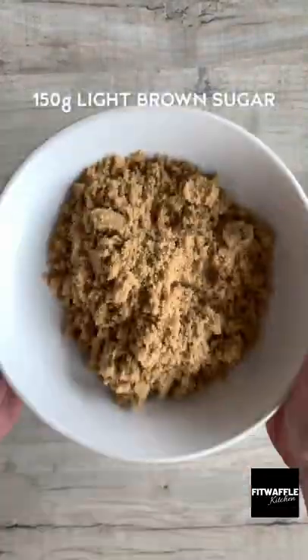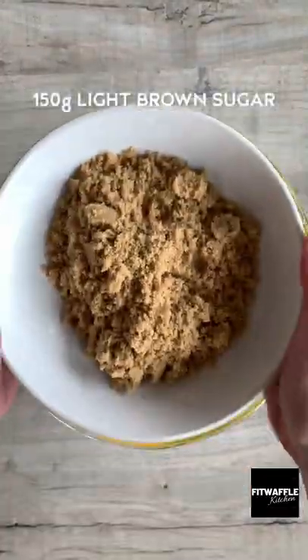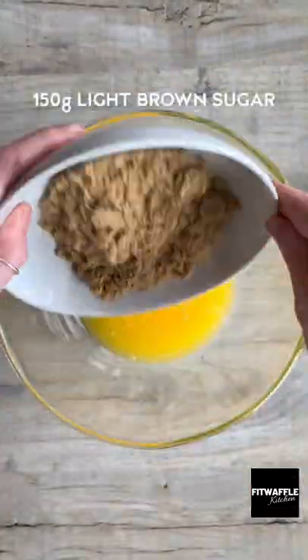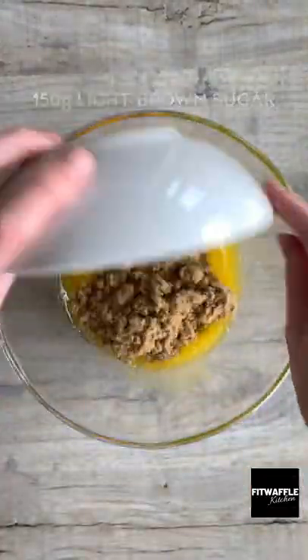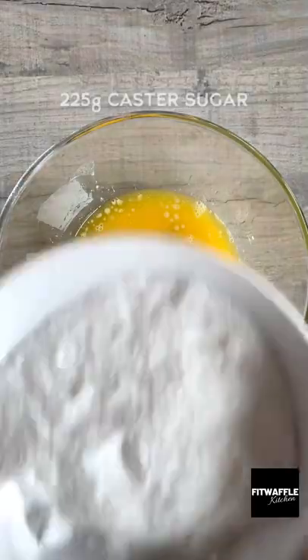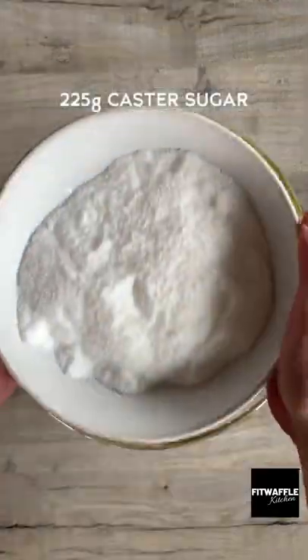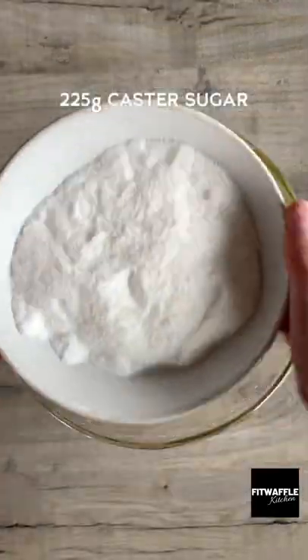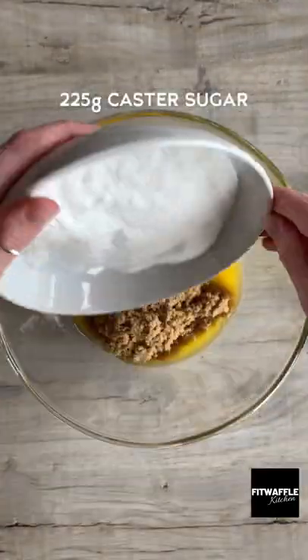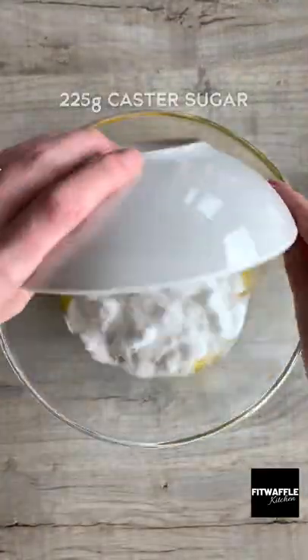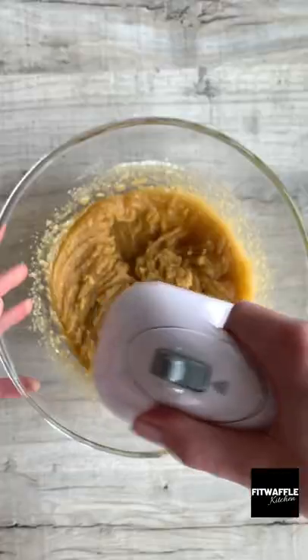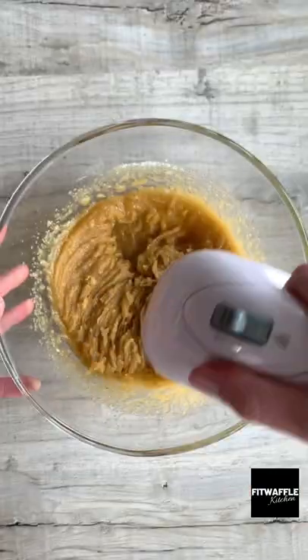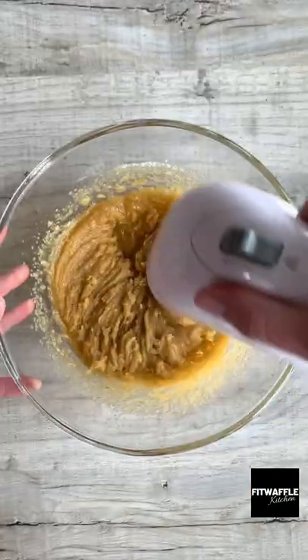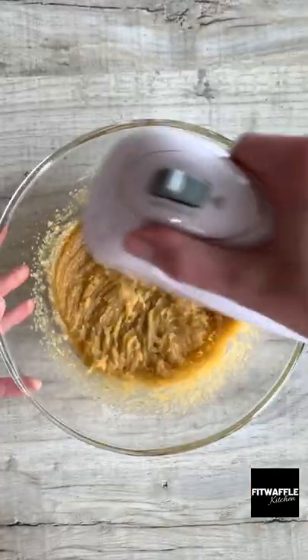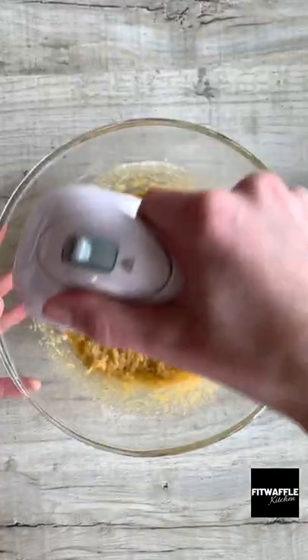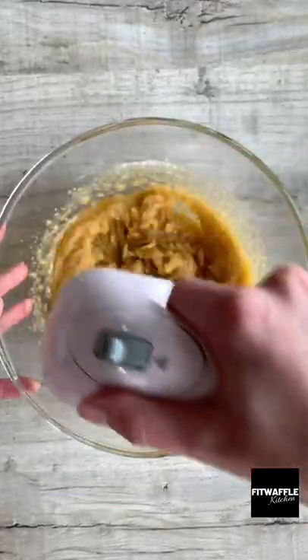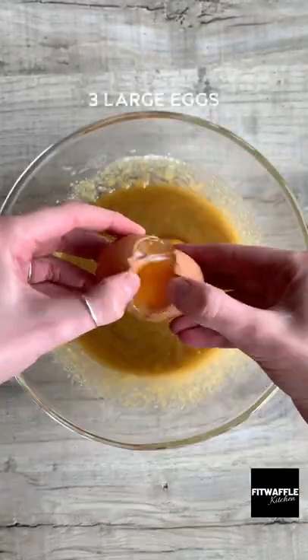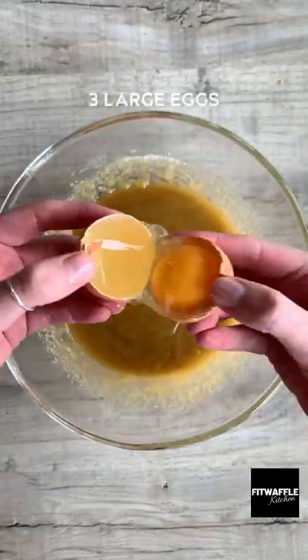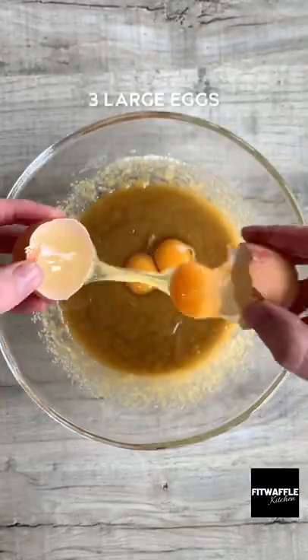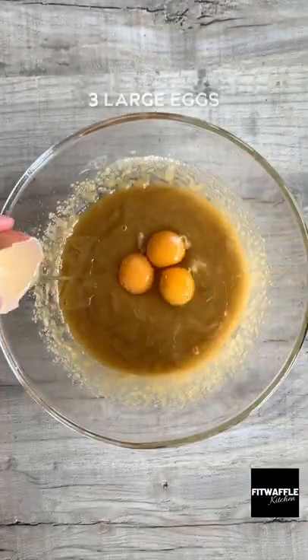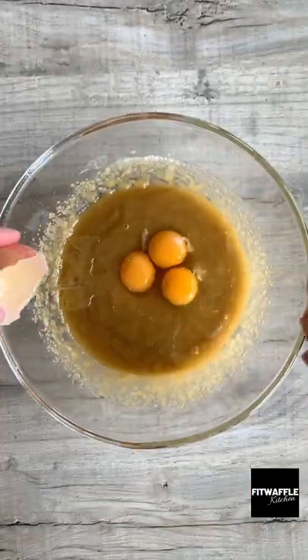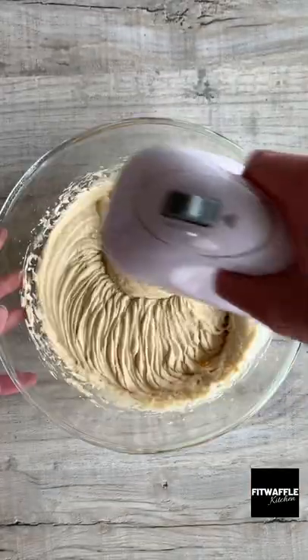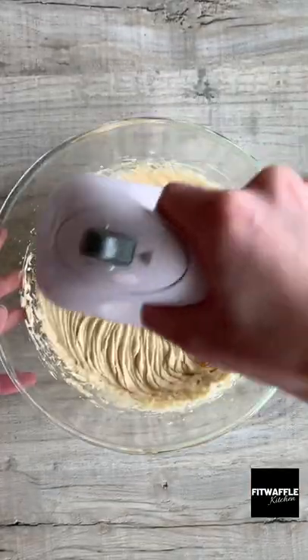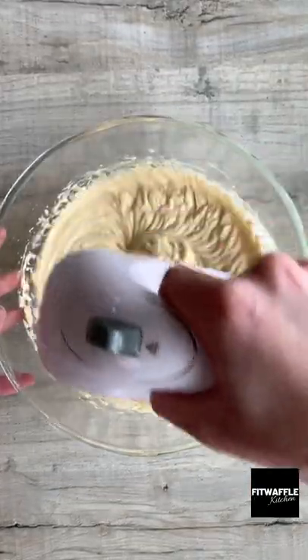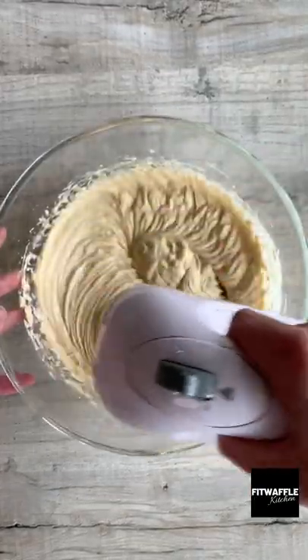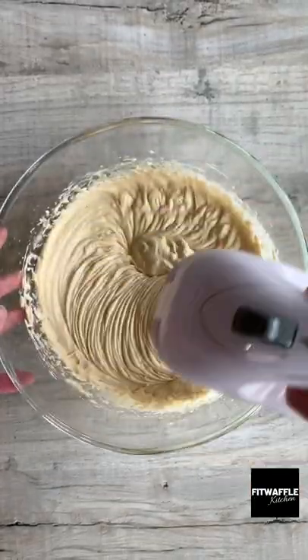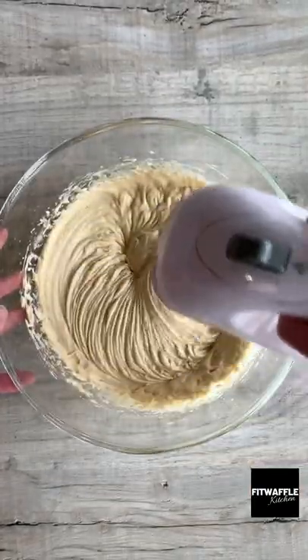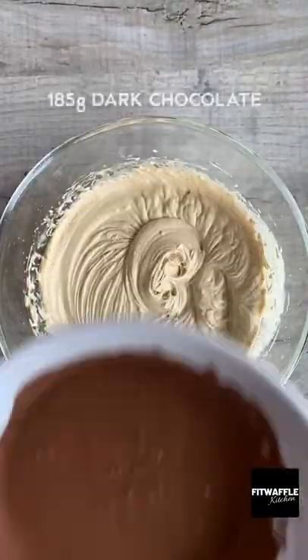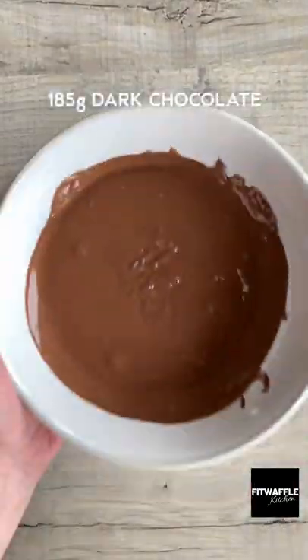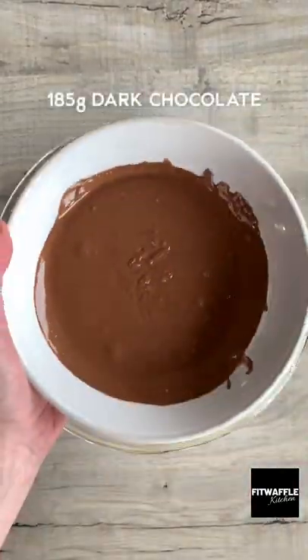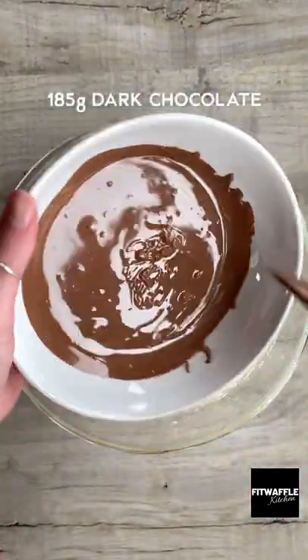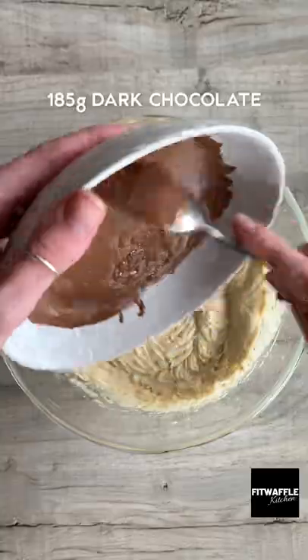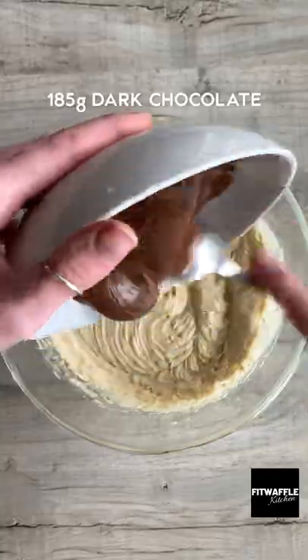Add melted butter, light brown sugar and caster sugar to a bowl. Whisk until smooth. Then add three eggs and whisk until thick and fluffy.